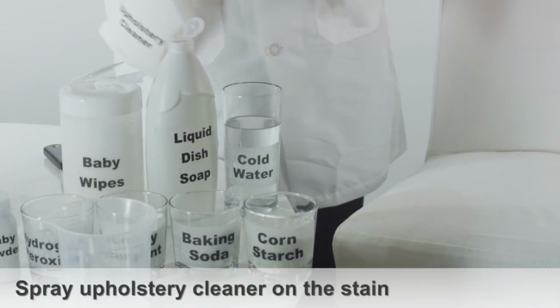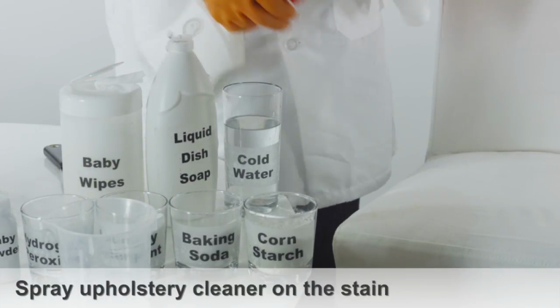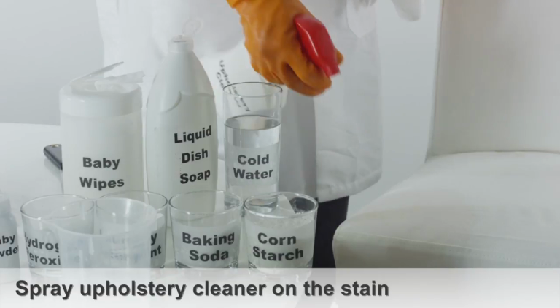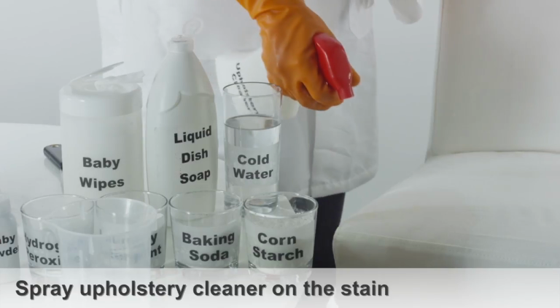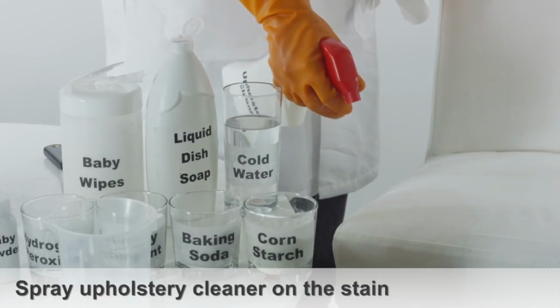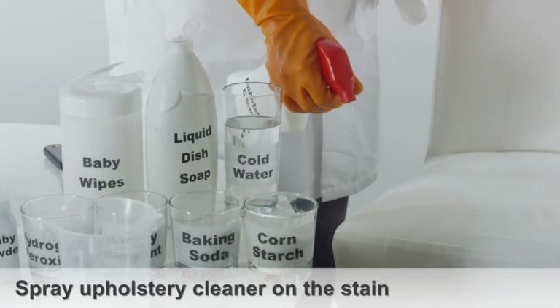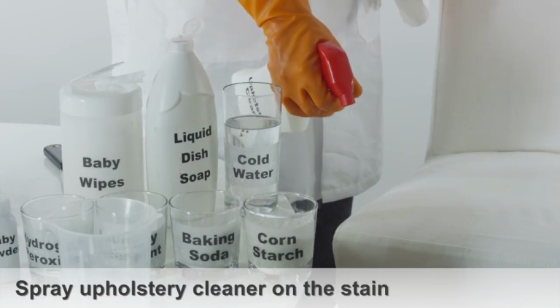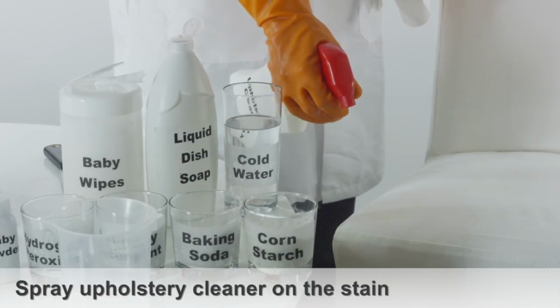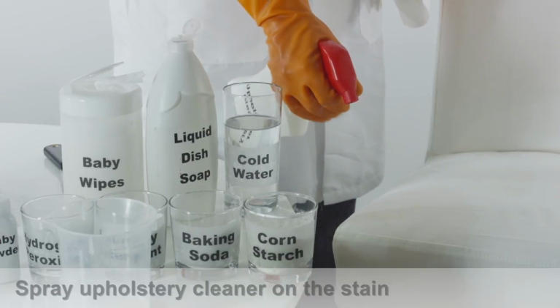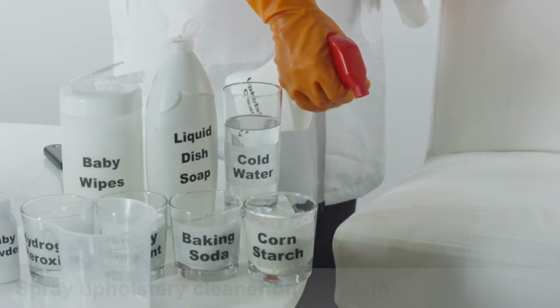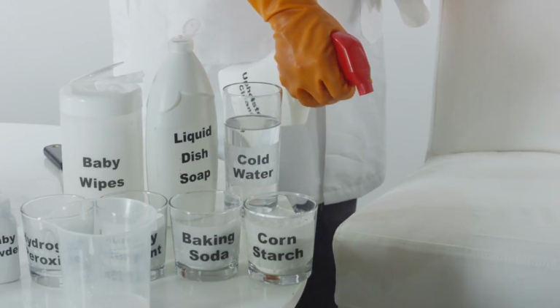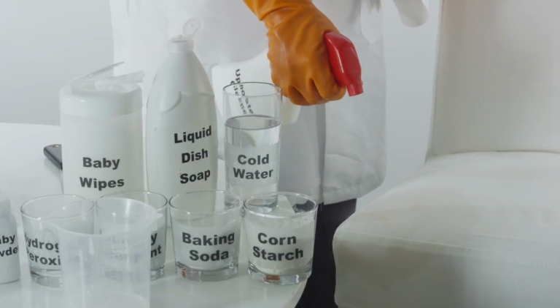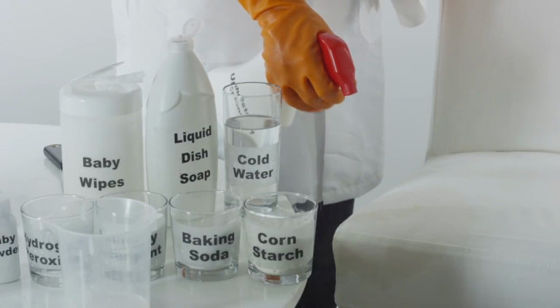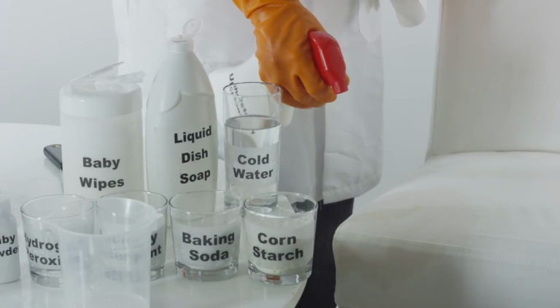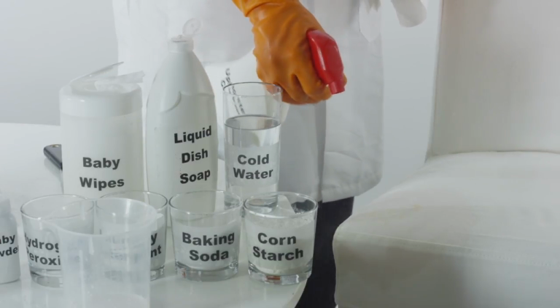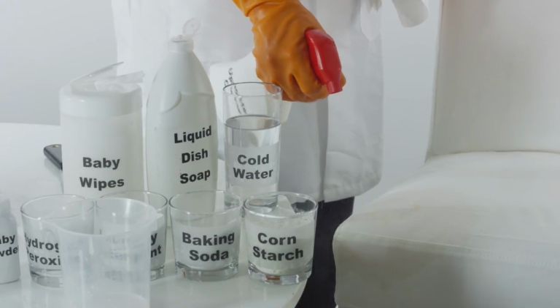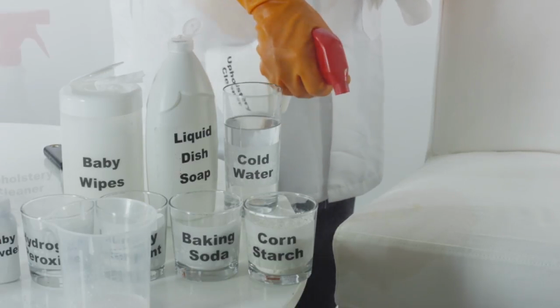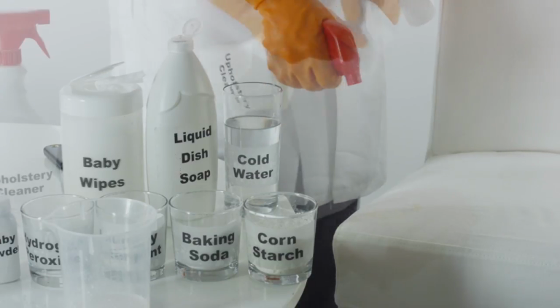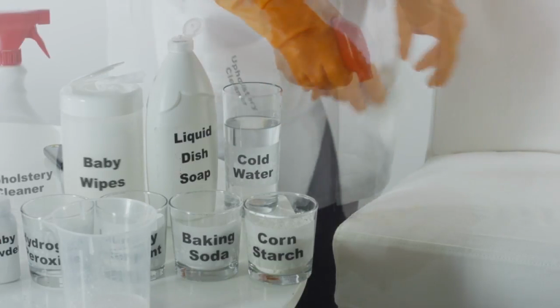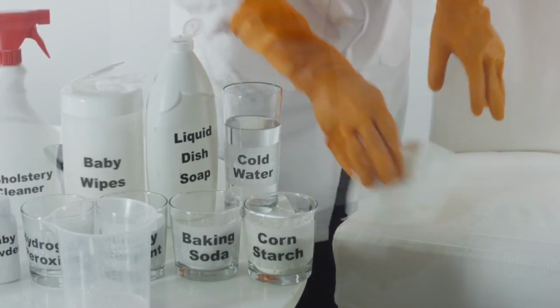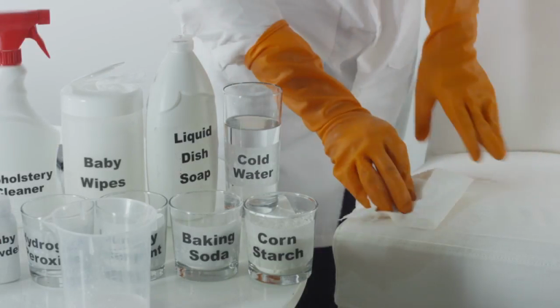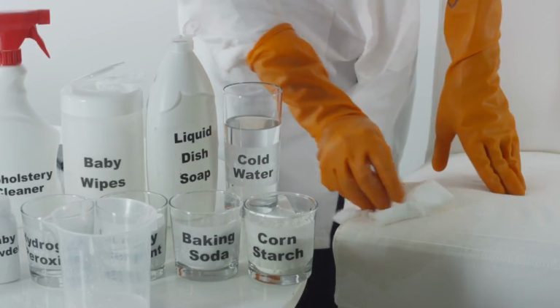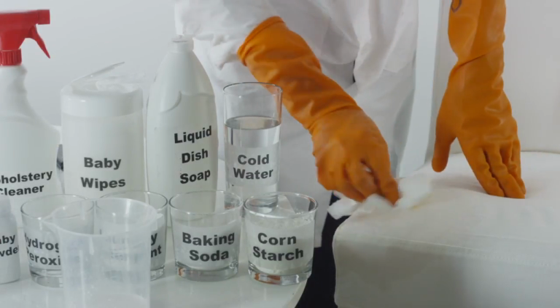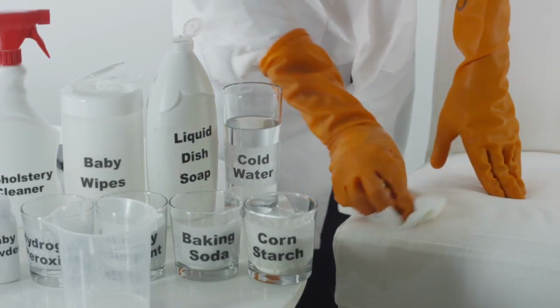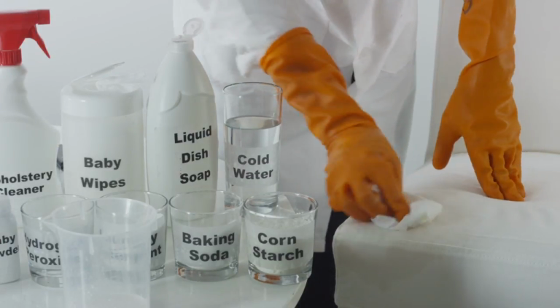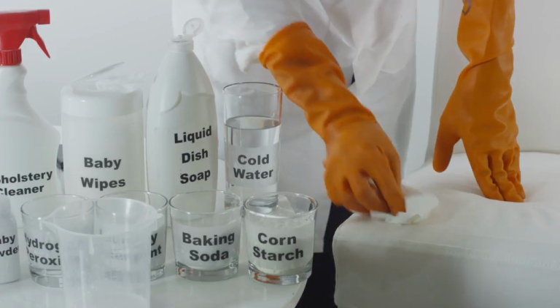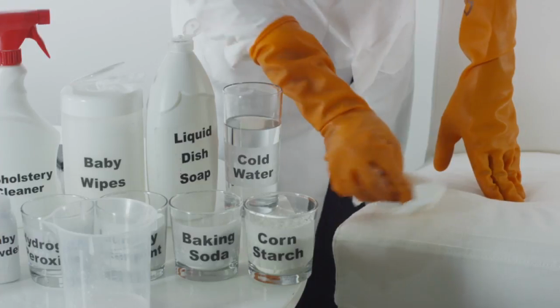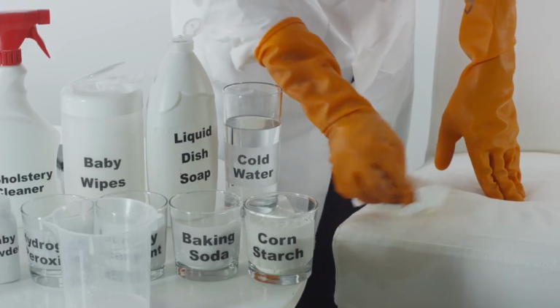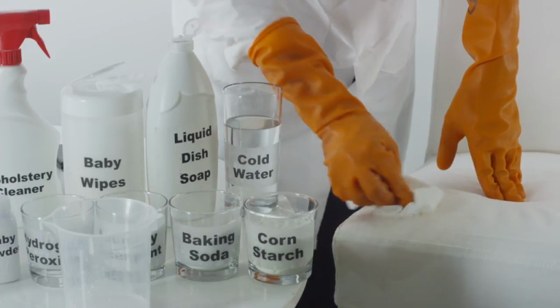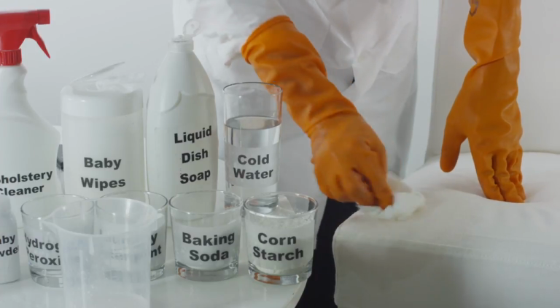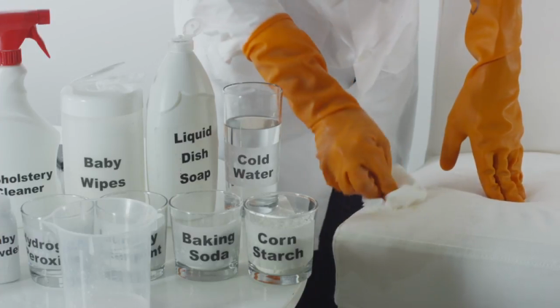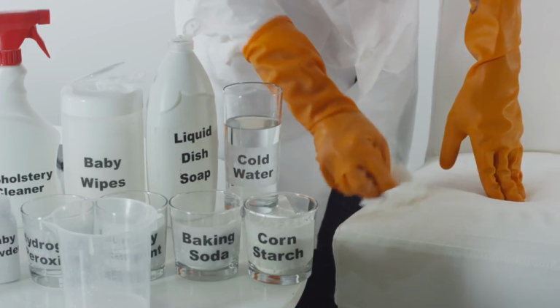Next, take a scrub brush and work a generous amount of upholstery cleaner into the affected area. This will help break up the grease stain.